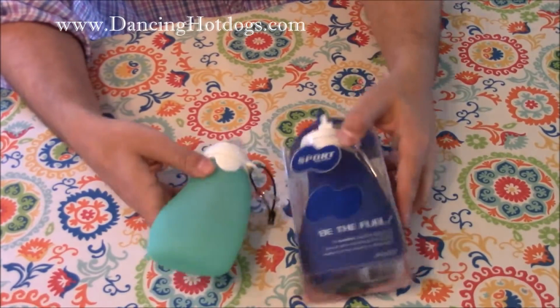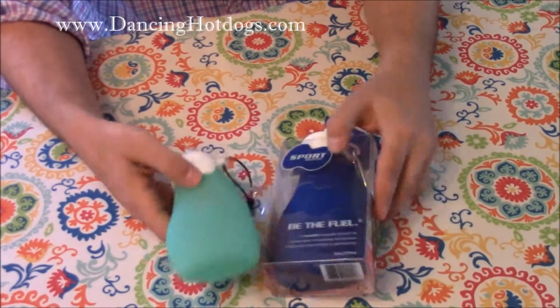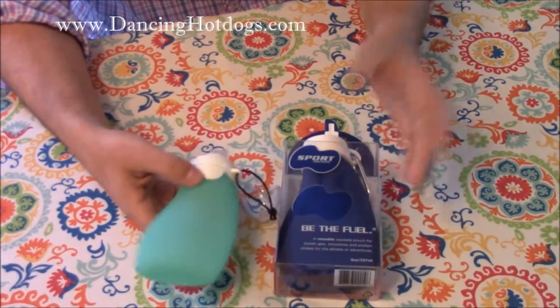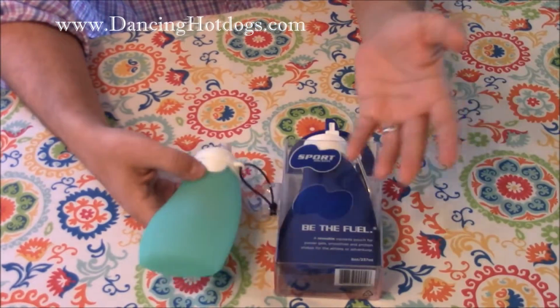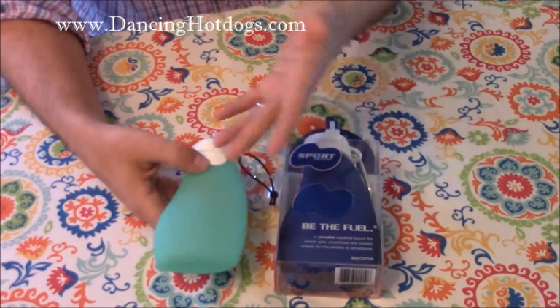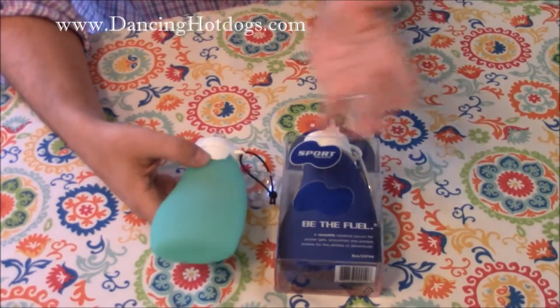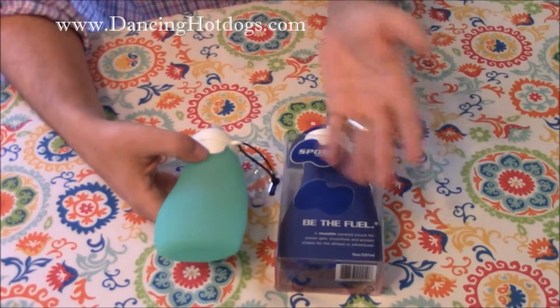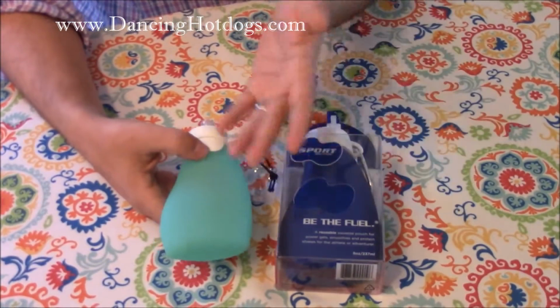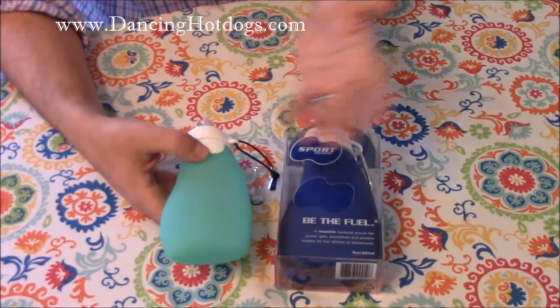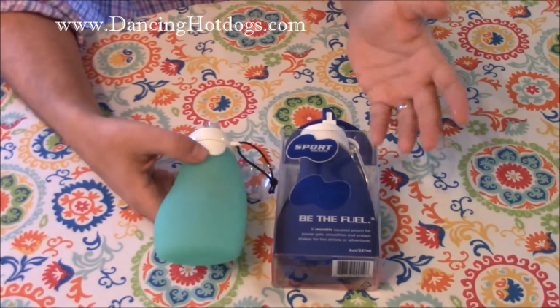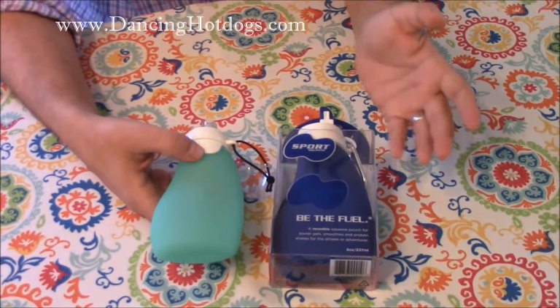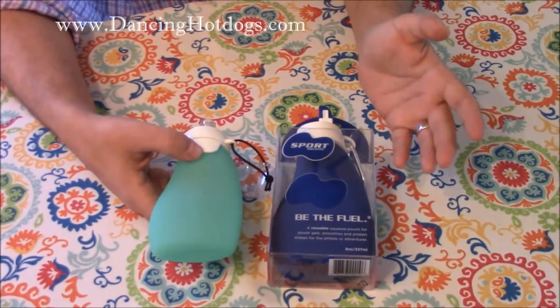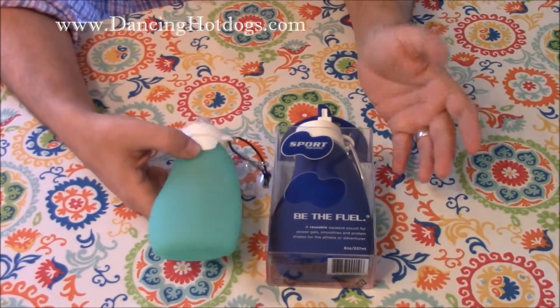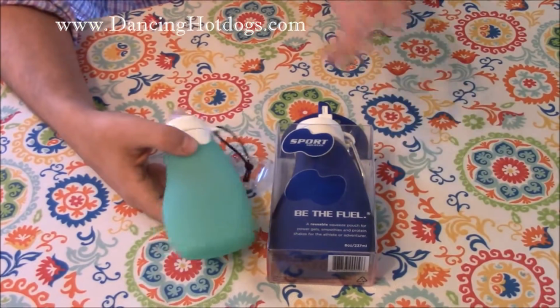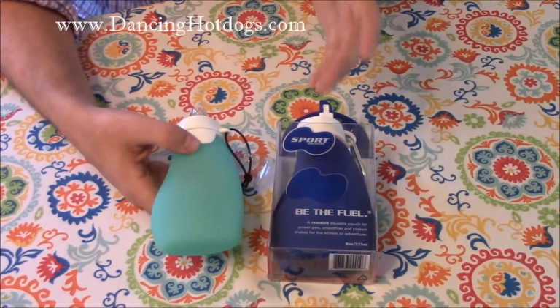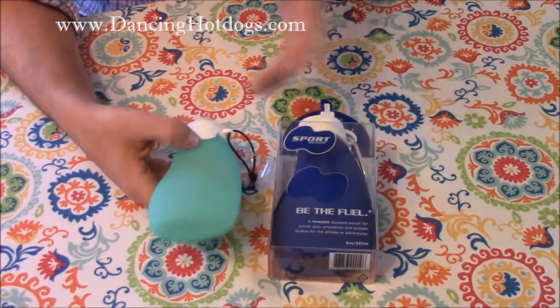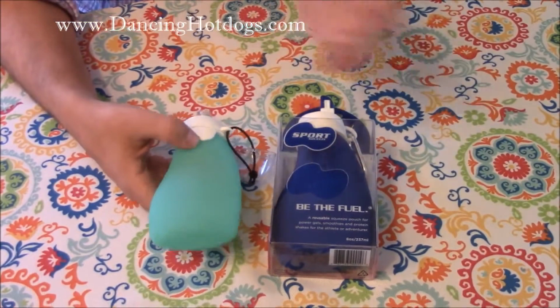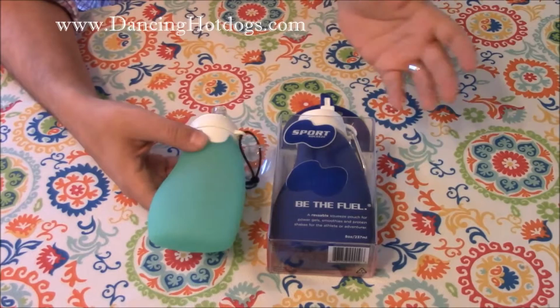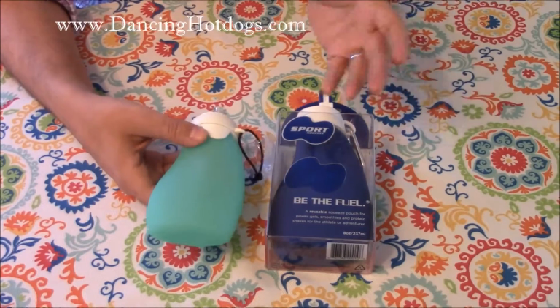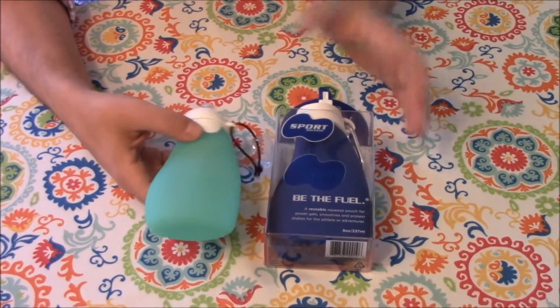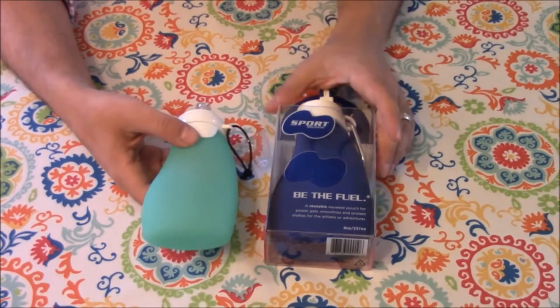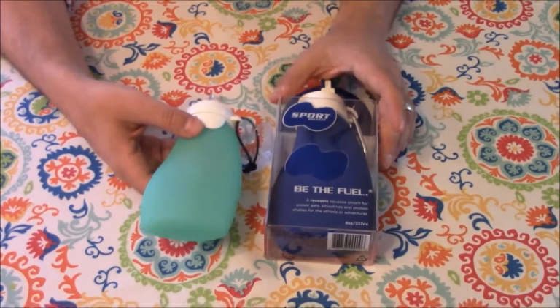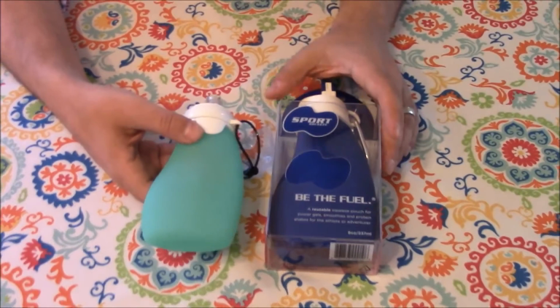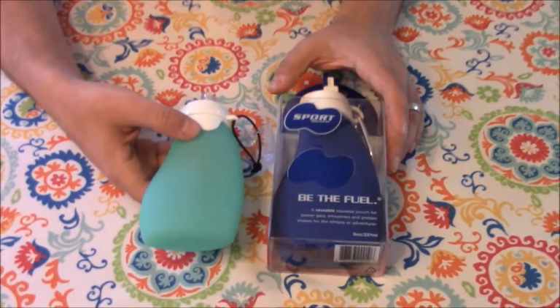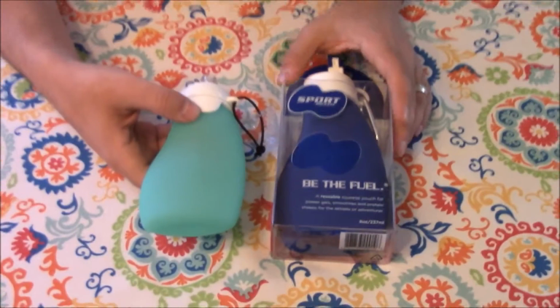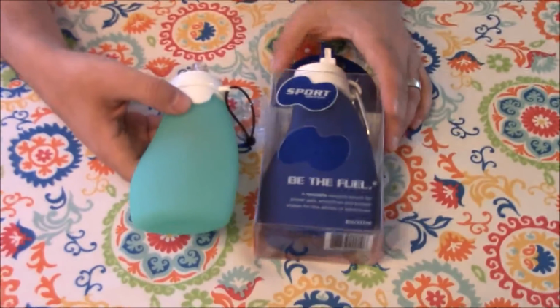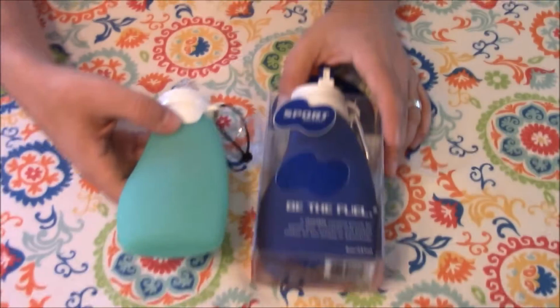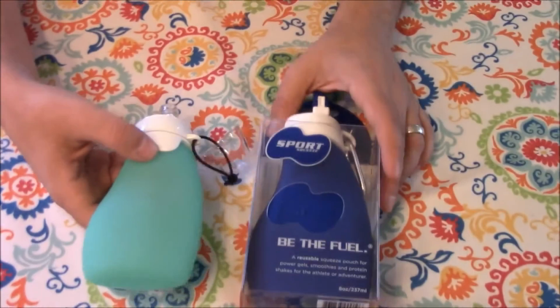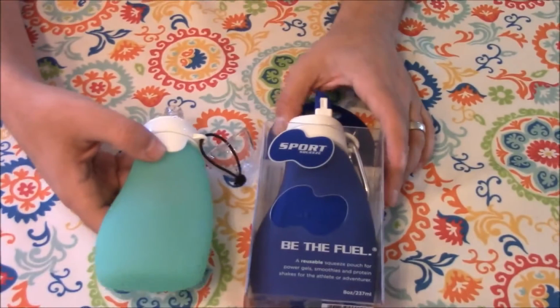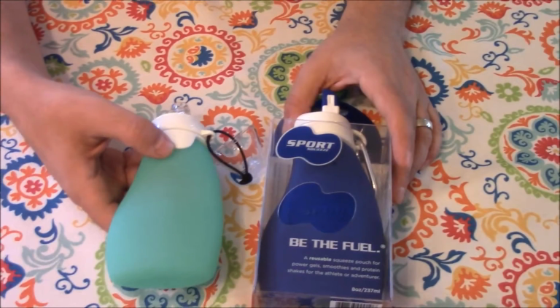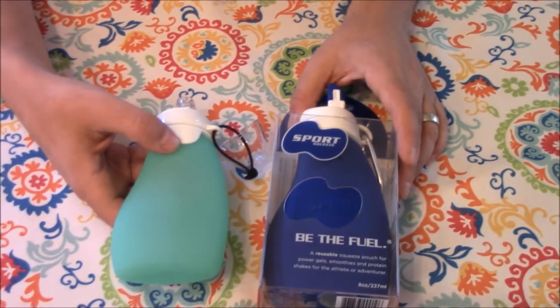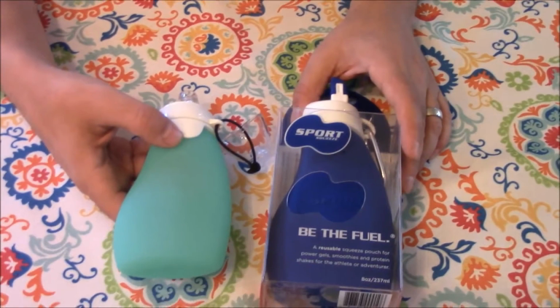Both of them come in different colors so you can pick whatever one fits your personality.